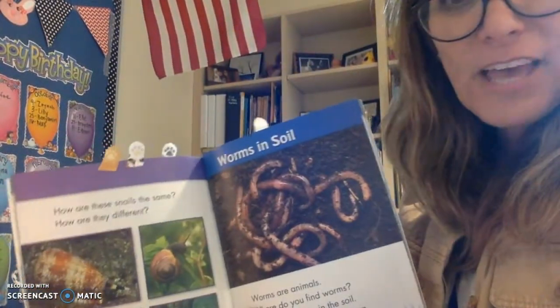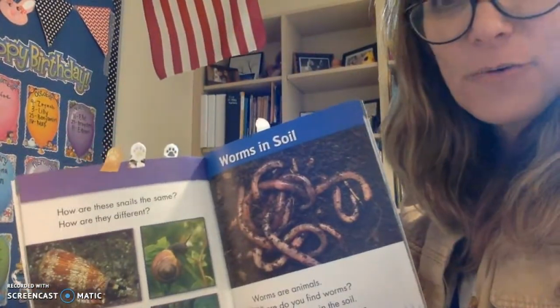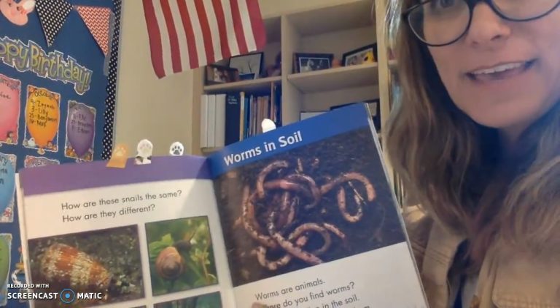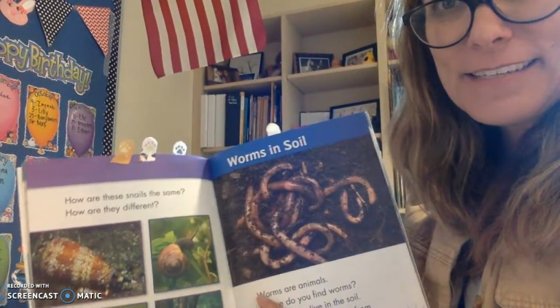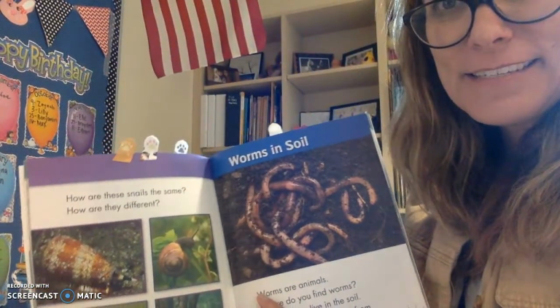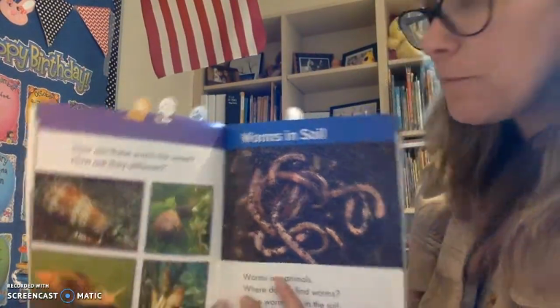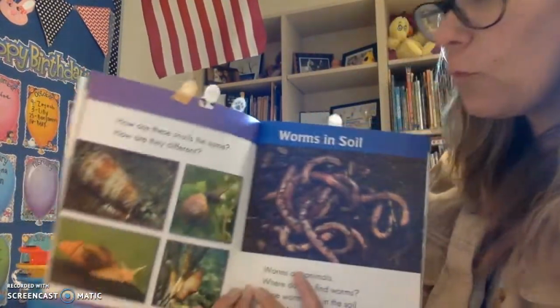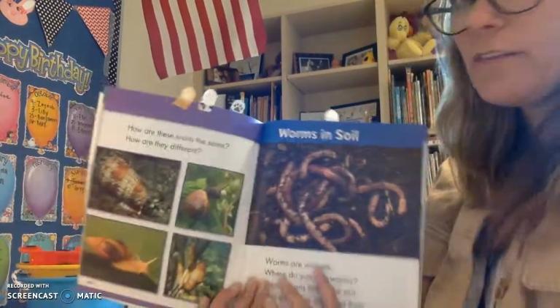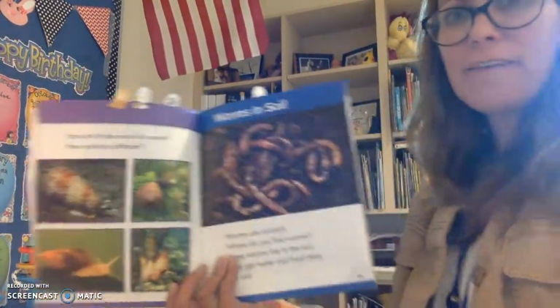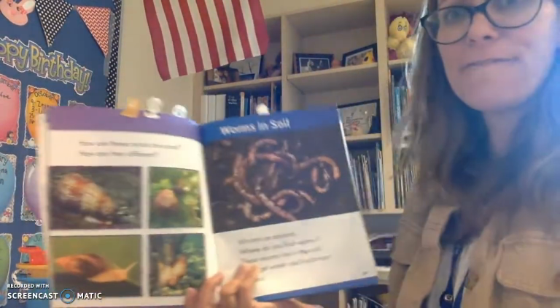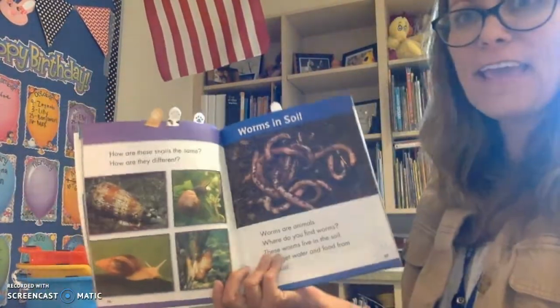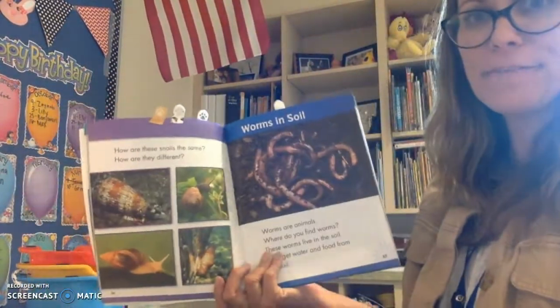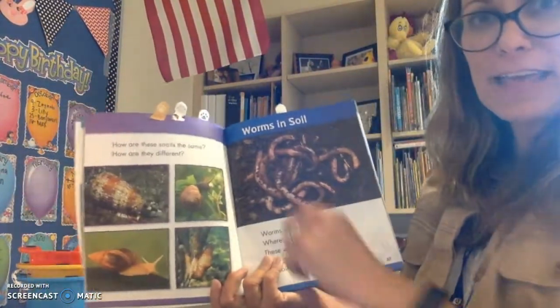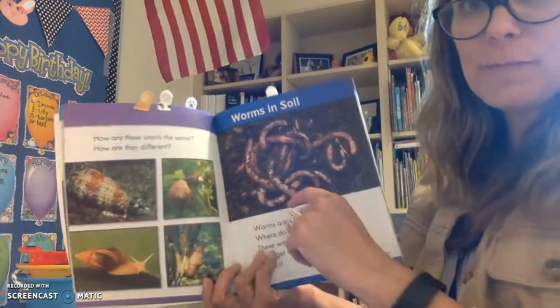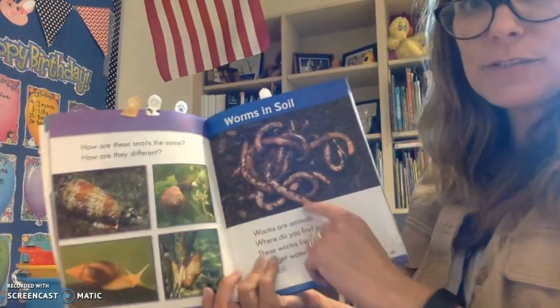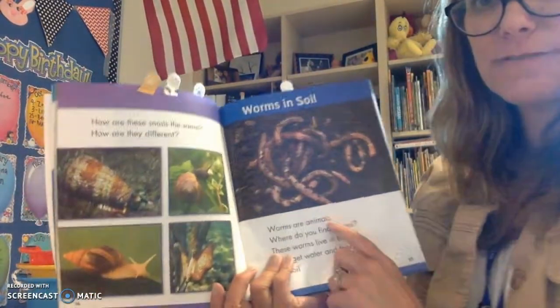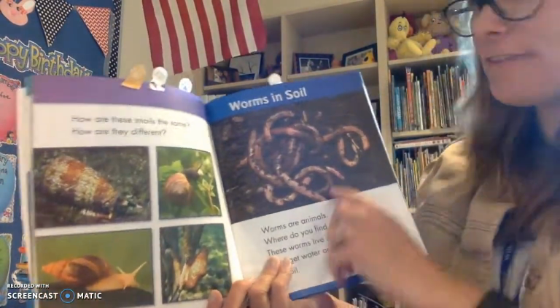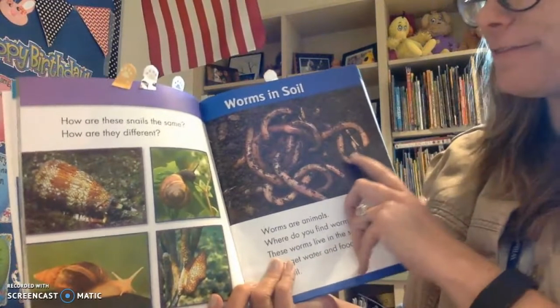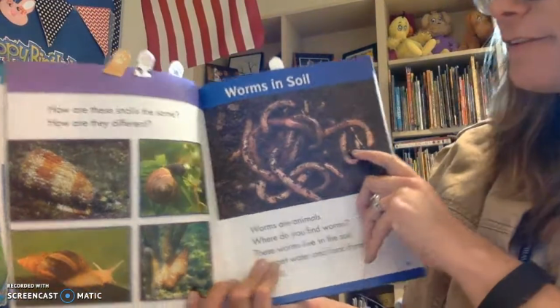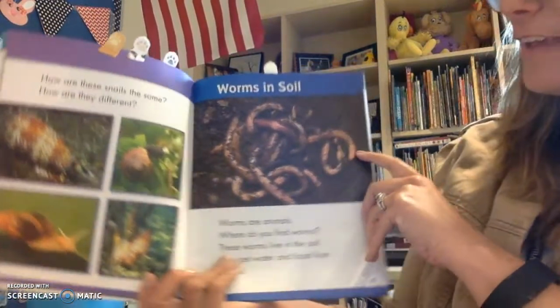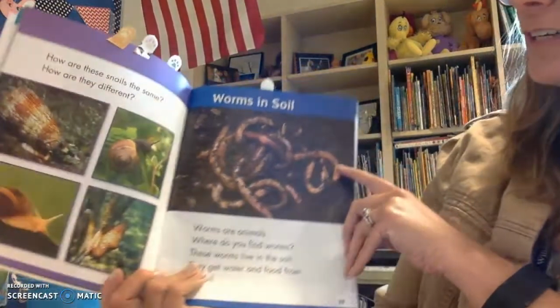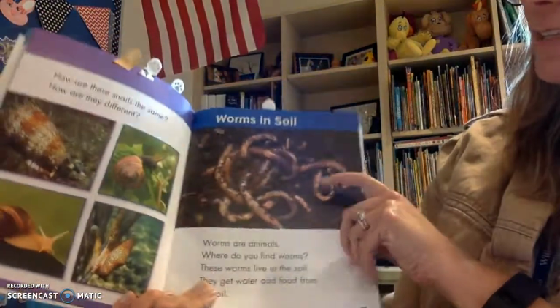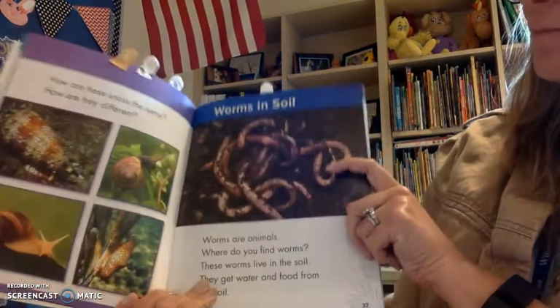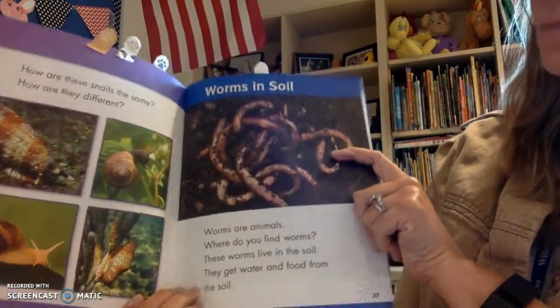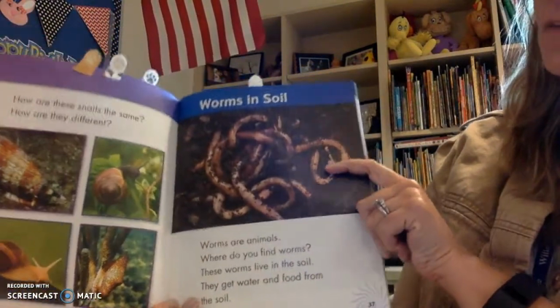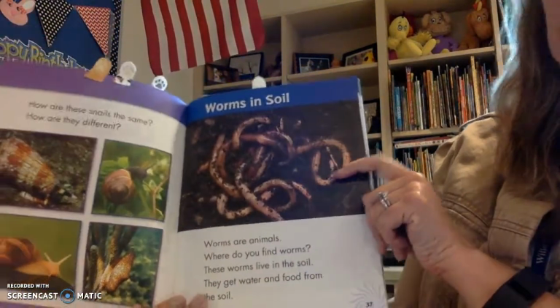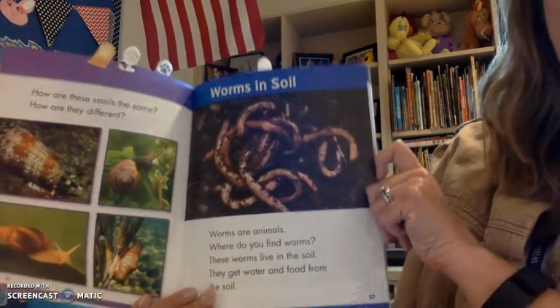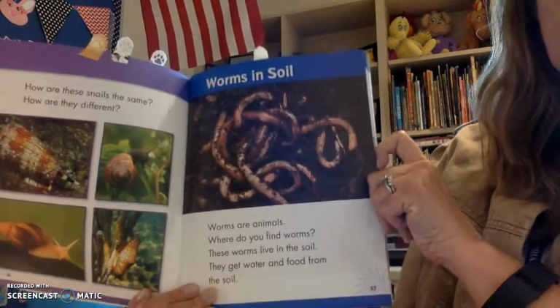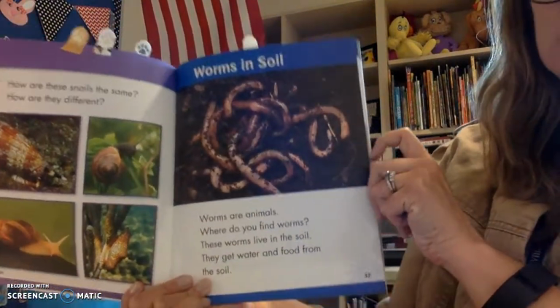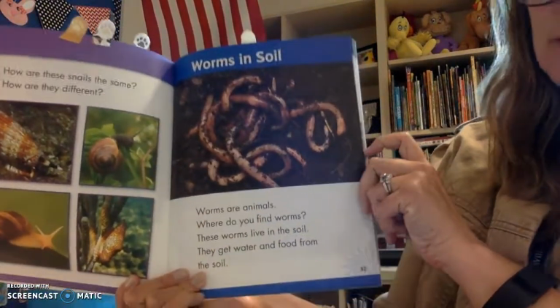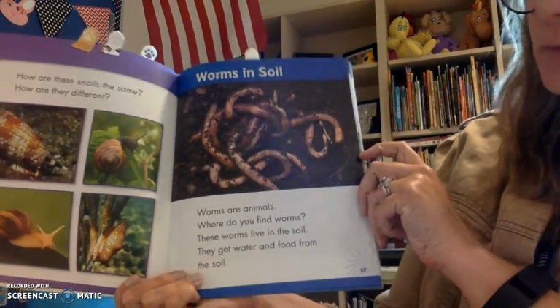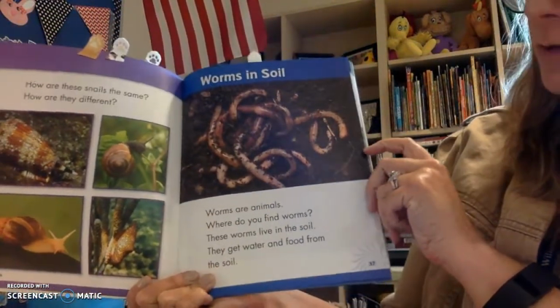Okay, it is time for one of my favorite, most favorite animals — worms in soil.